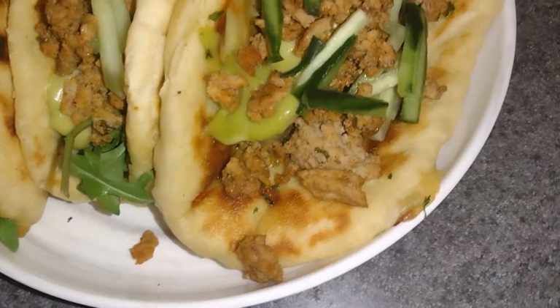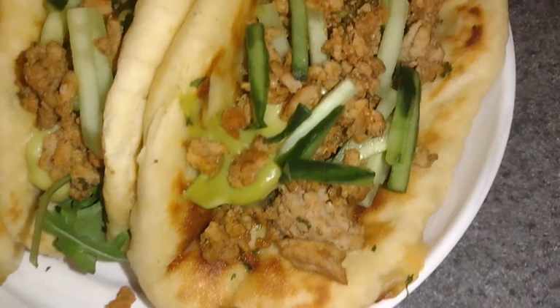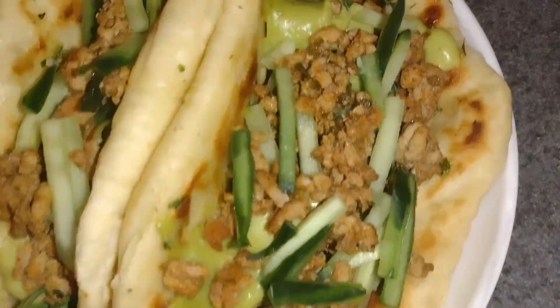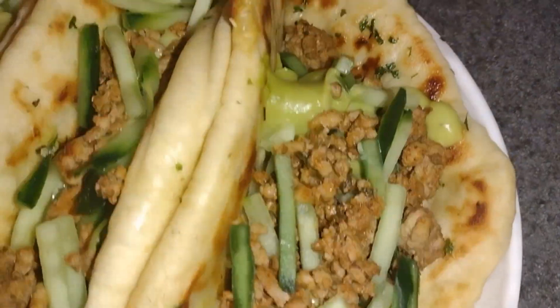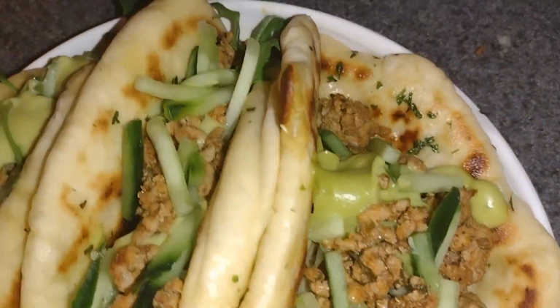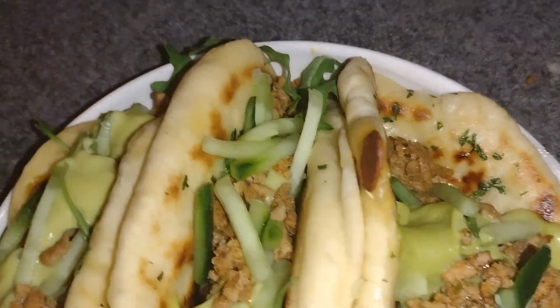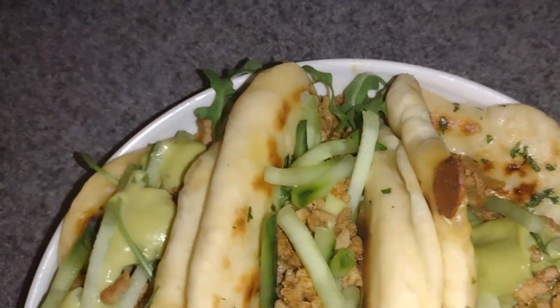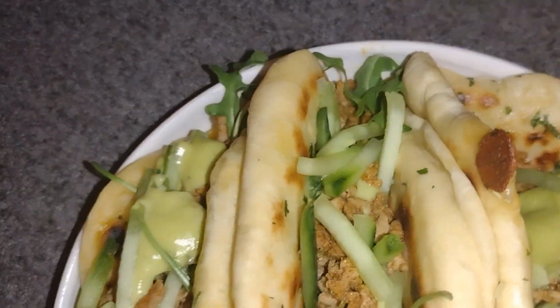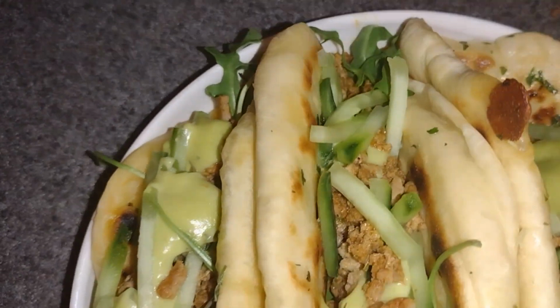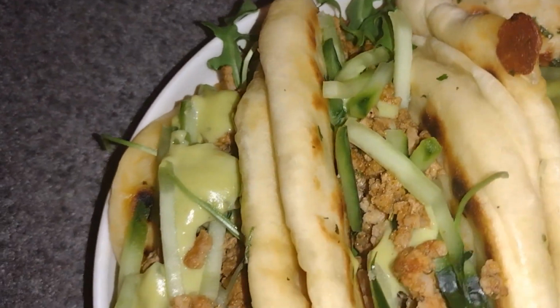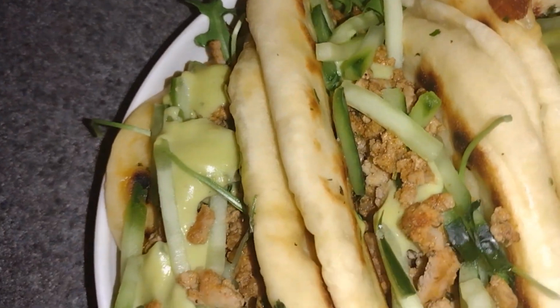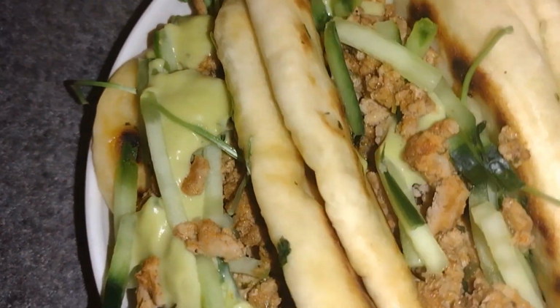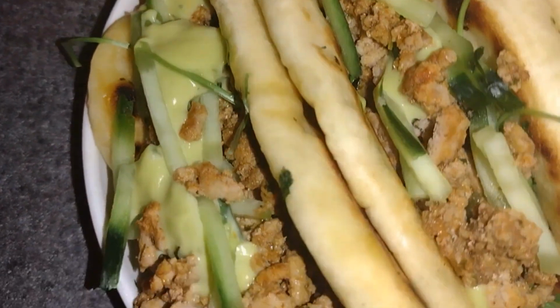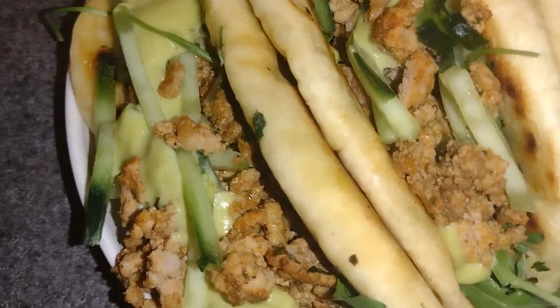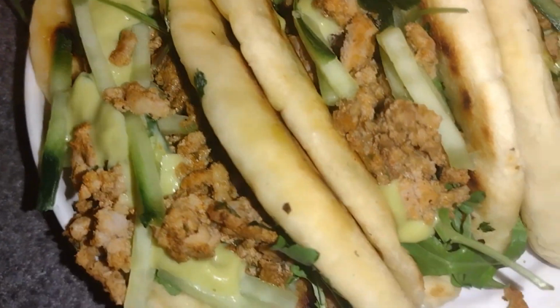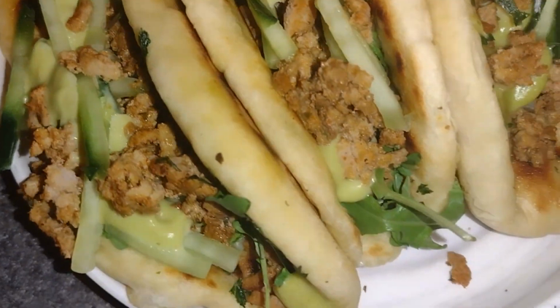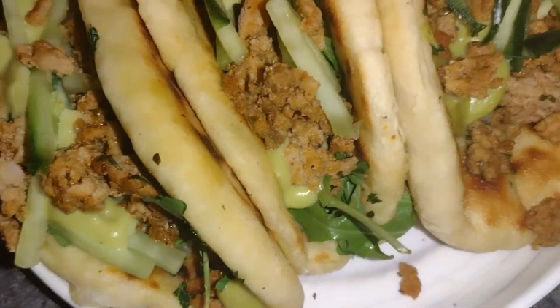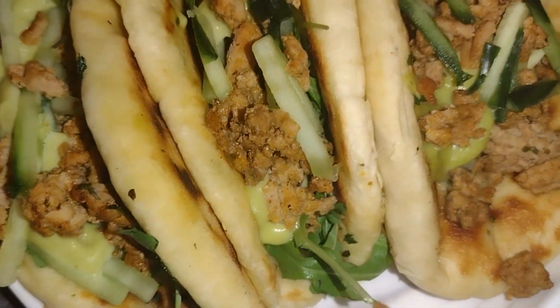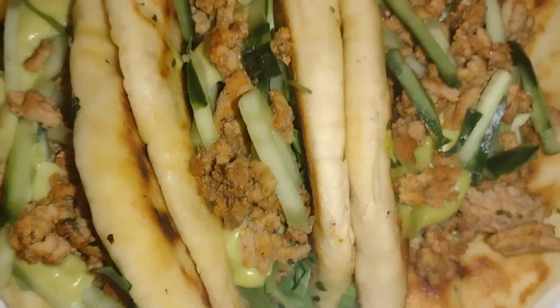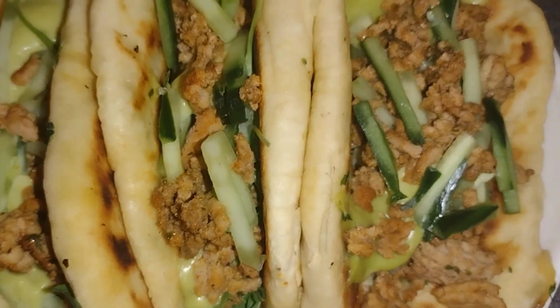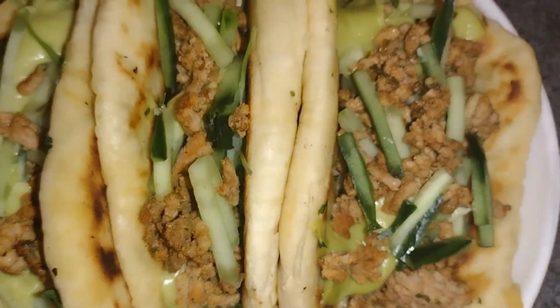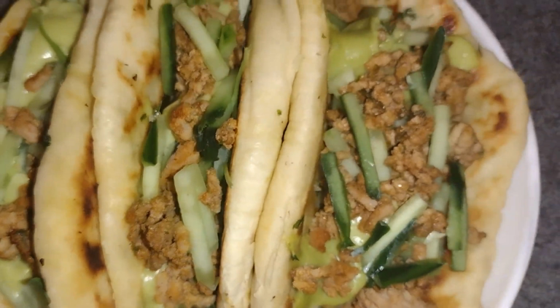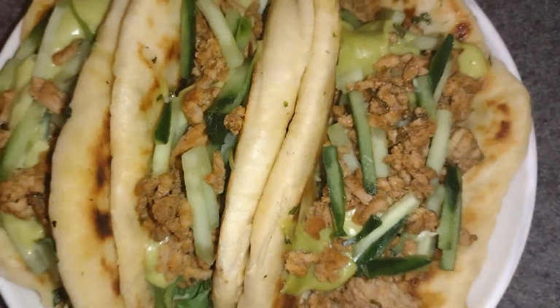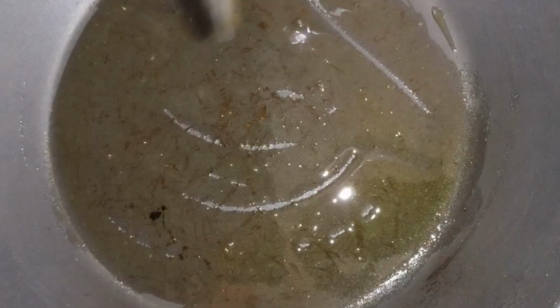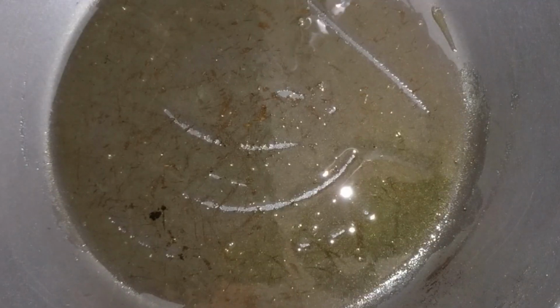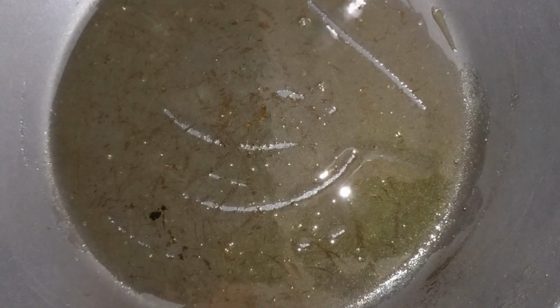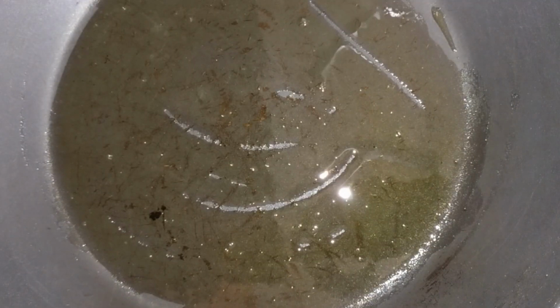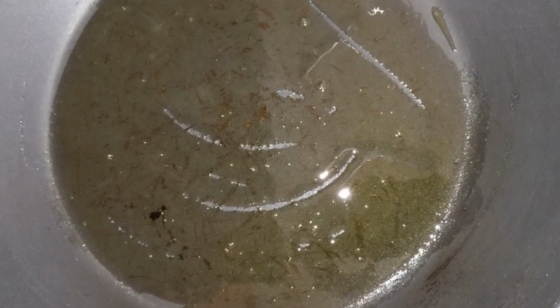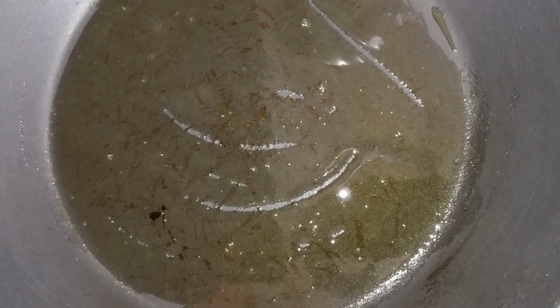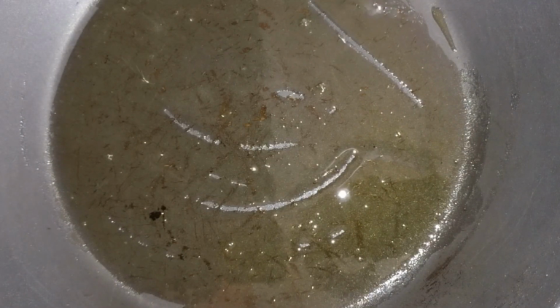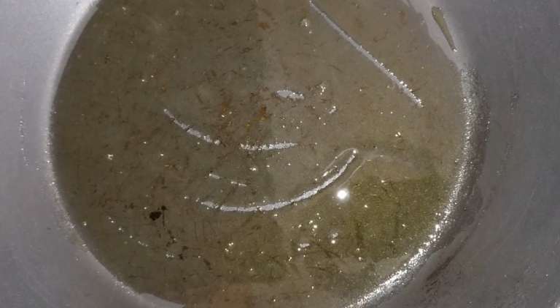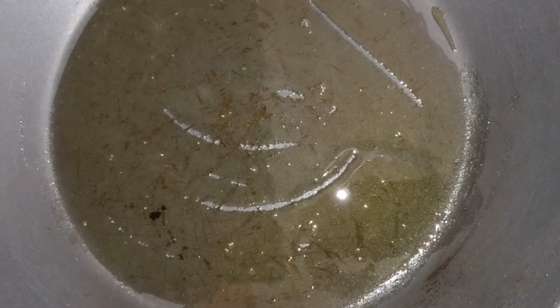Welcome to Snickers with Laz. Today we're going to be making homemade Taco Bell Chalupa Supremes. Here's how you make it.